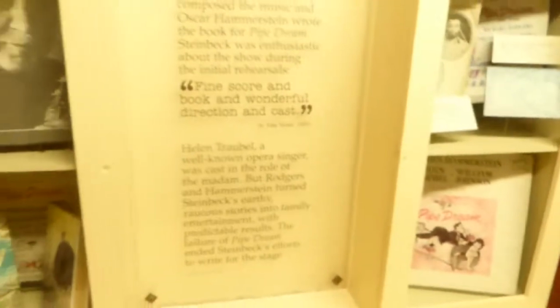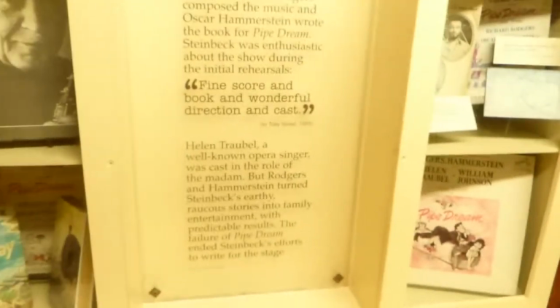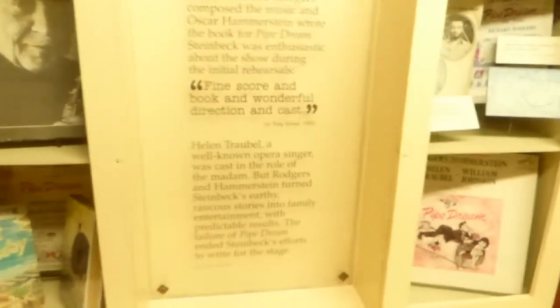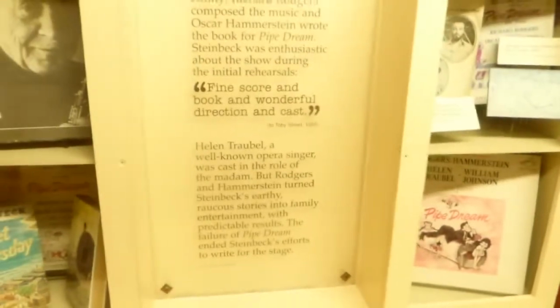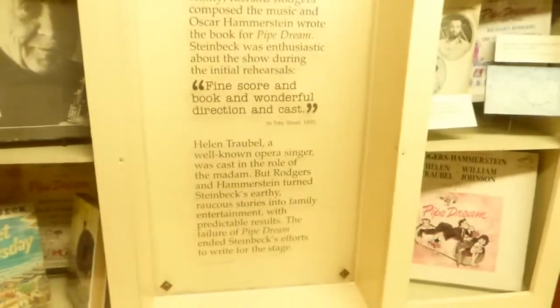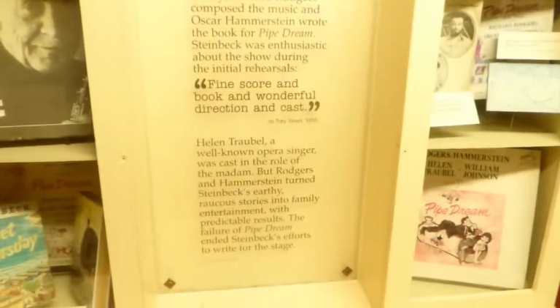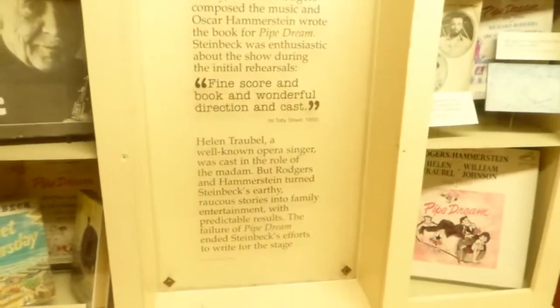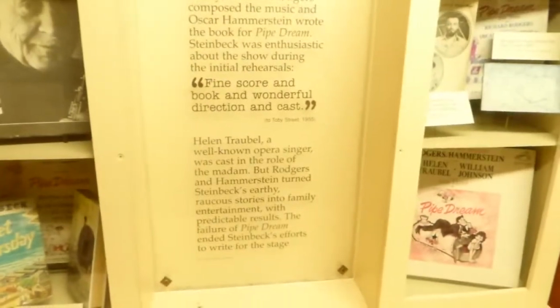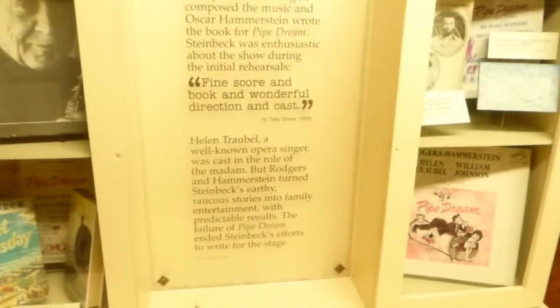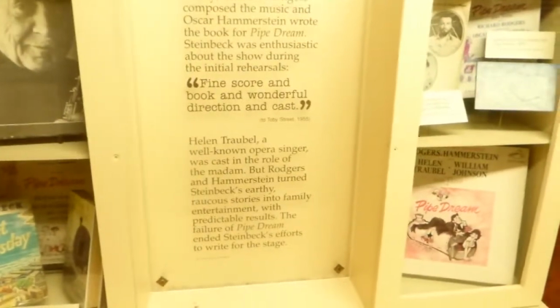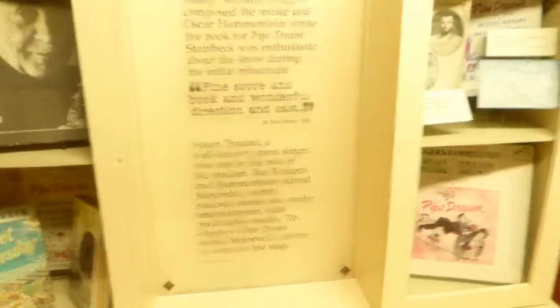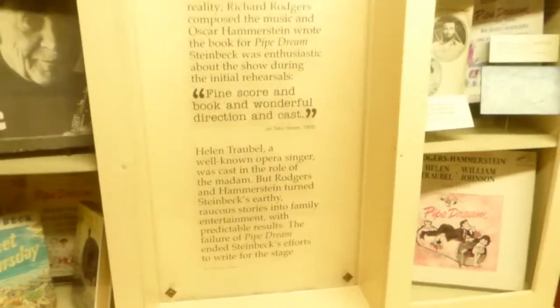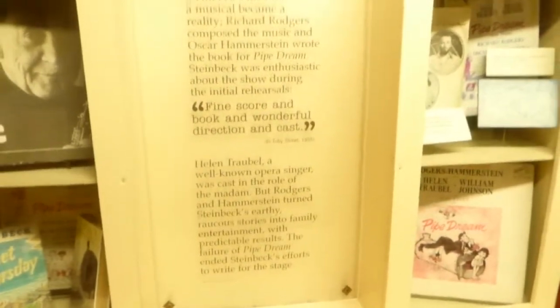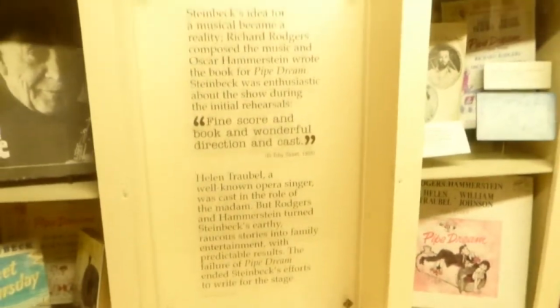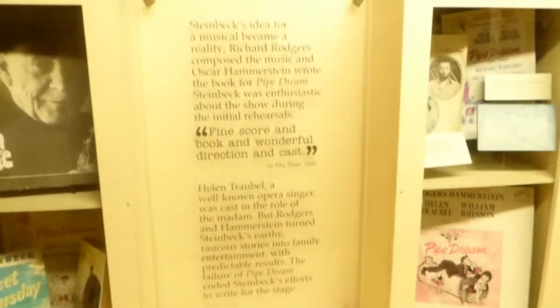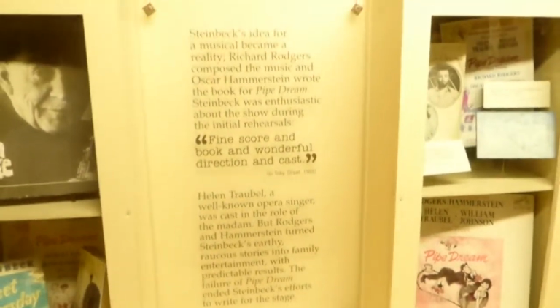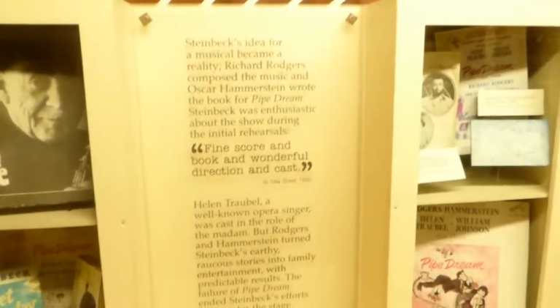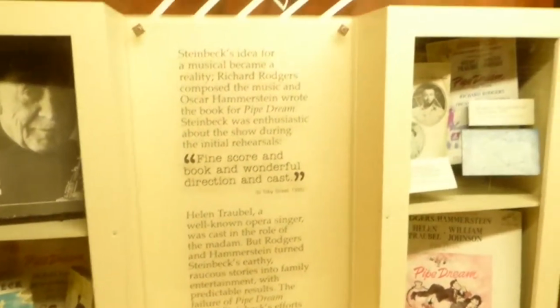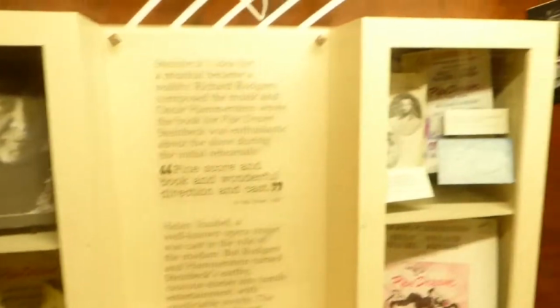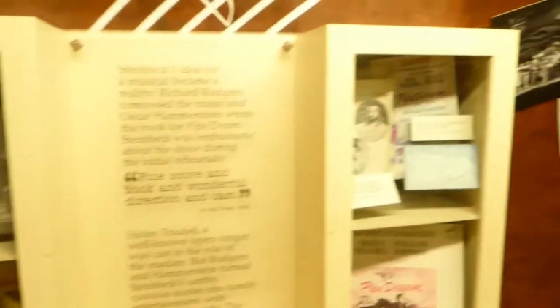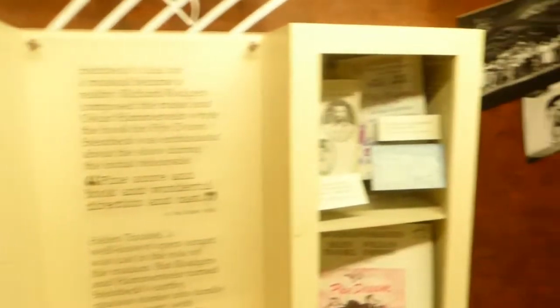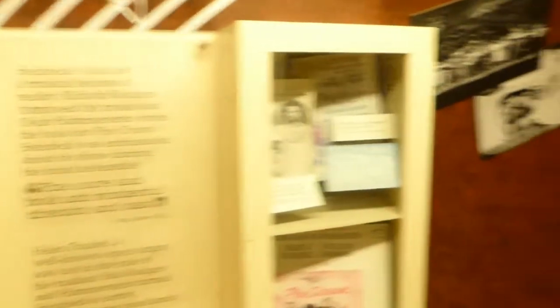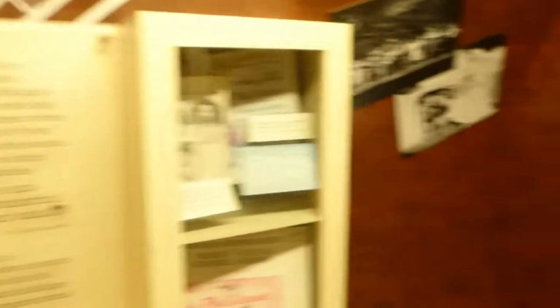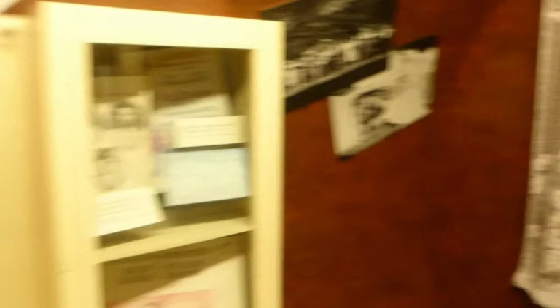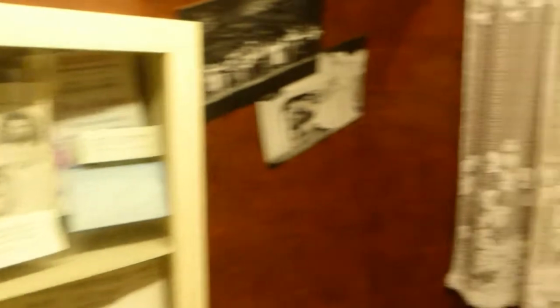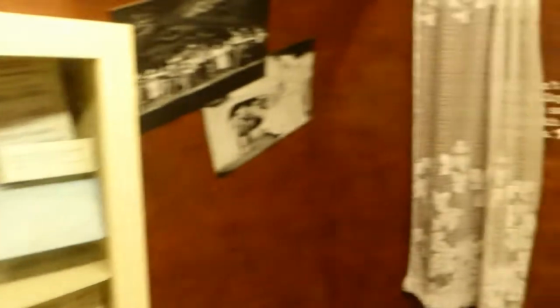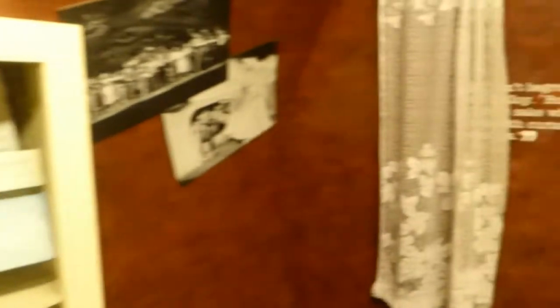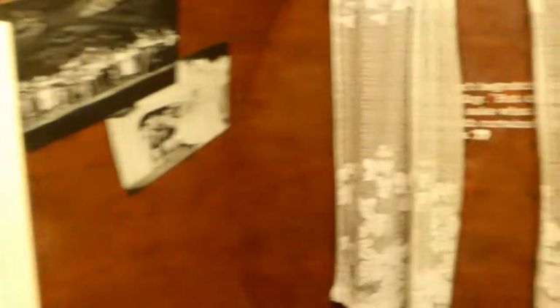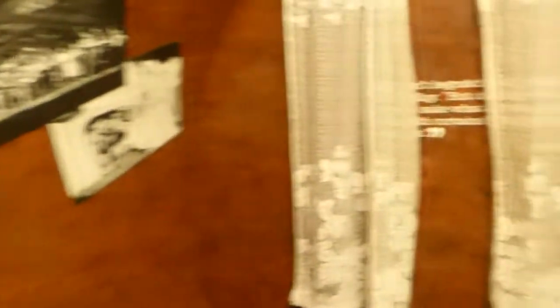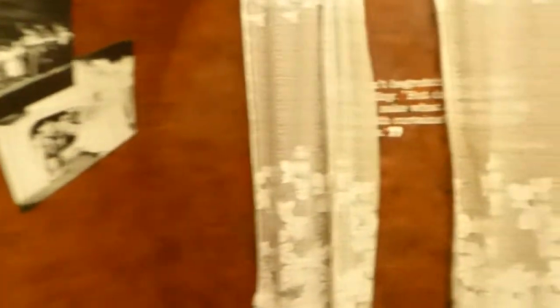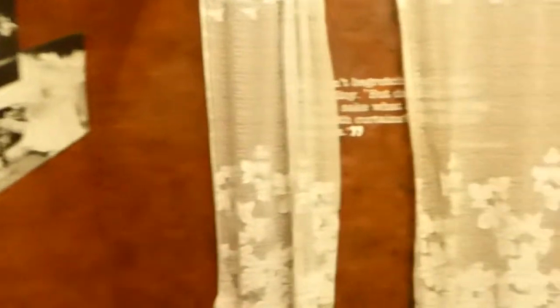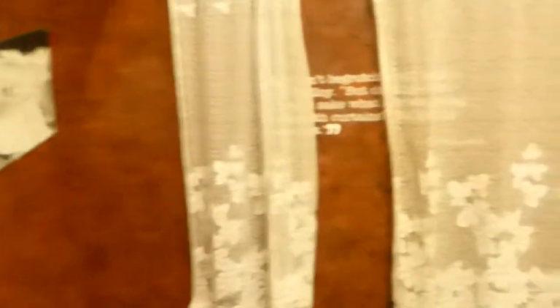This is his musical, The Pipe Dream. You hear the music.